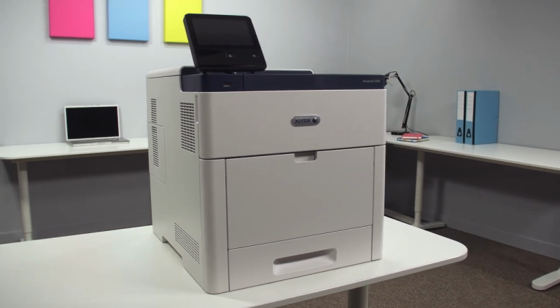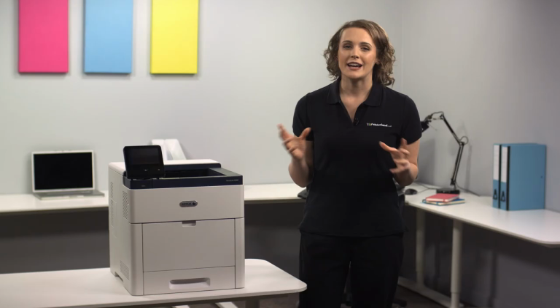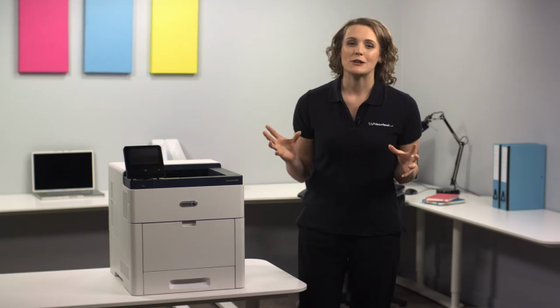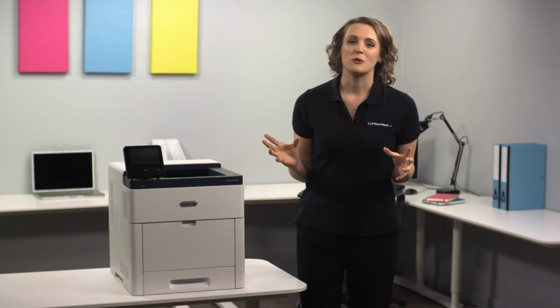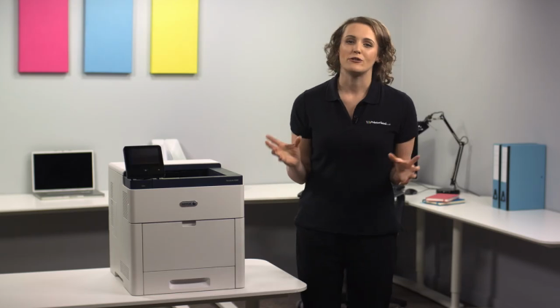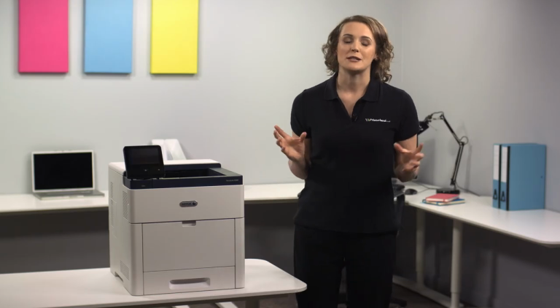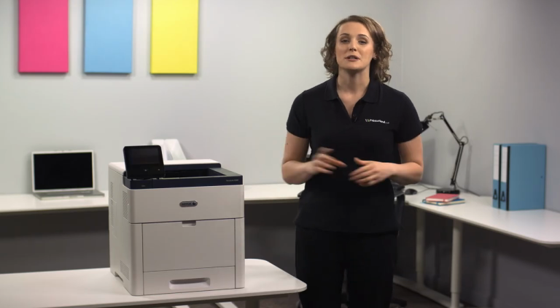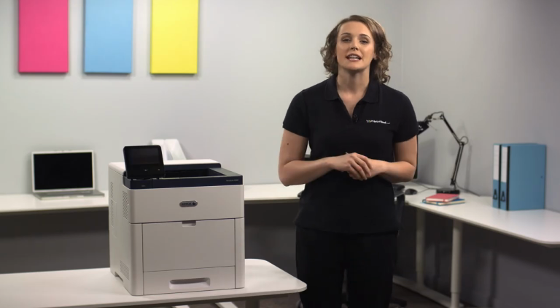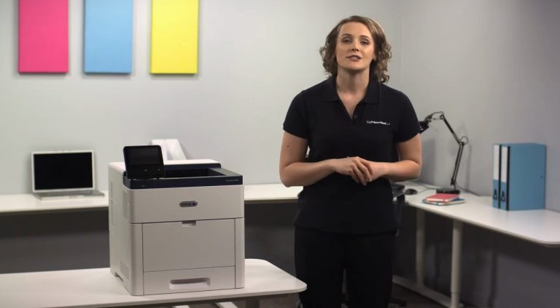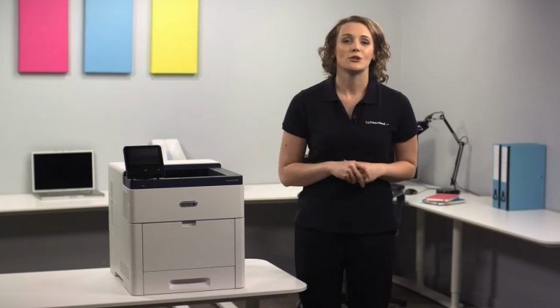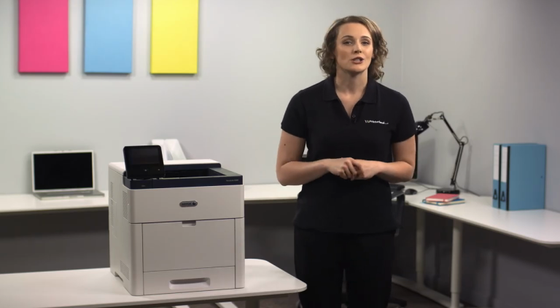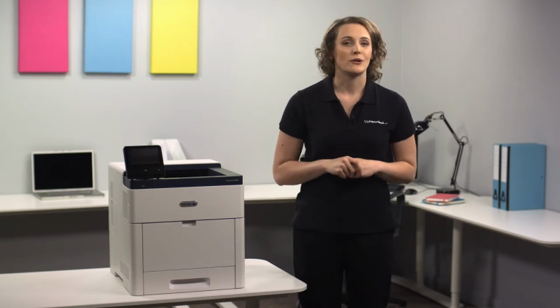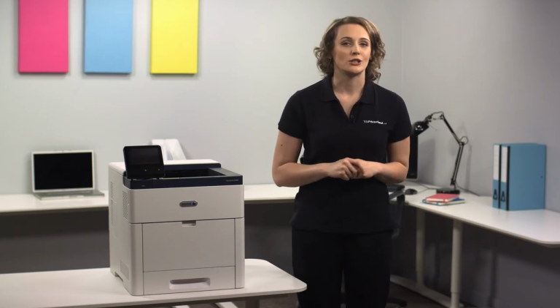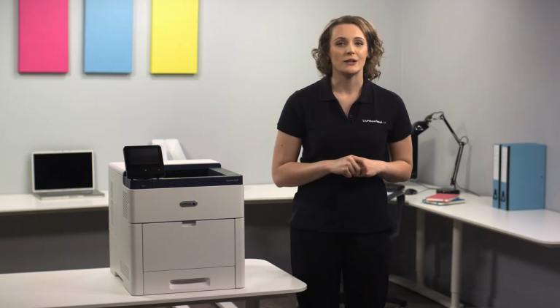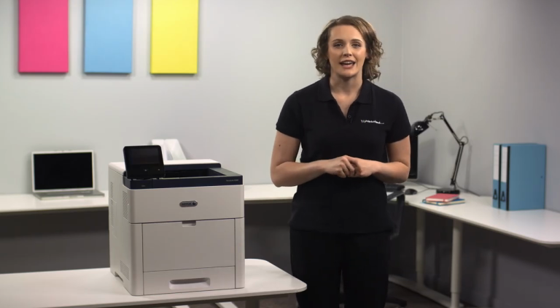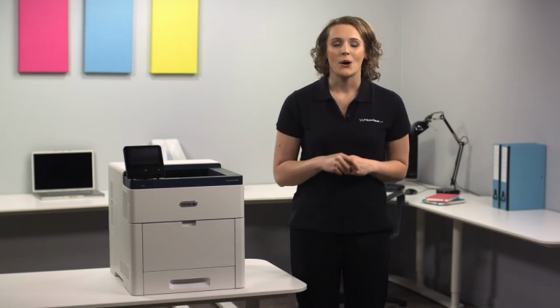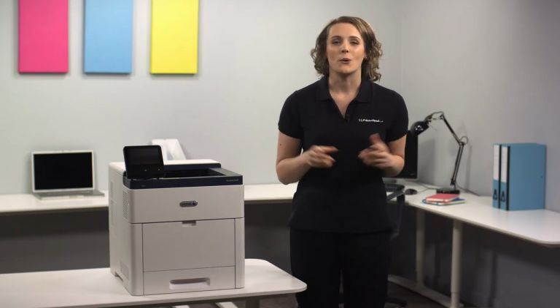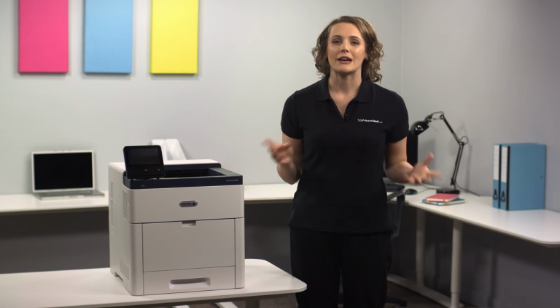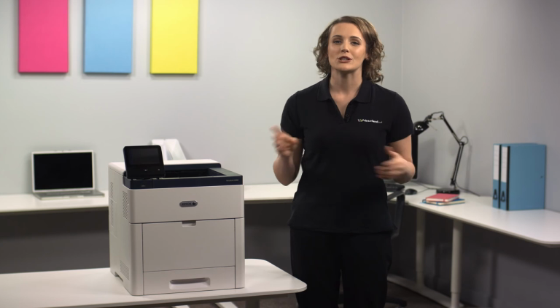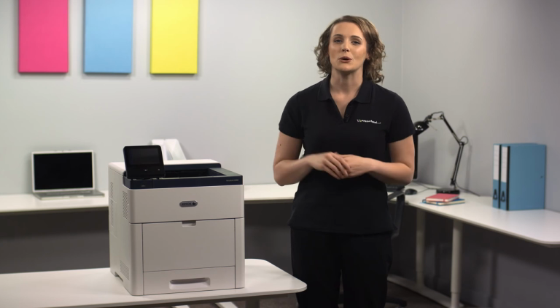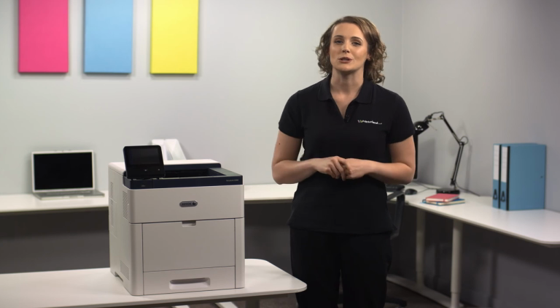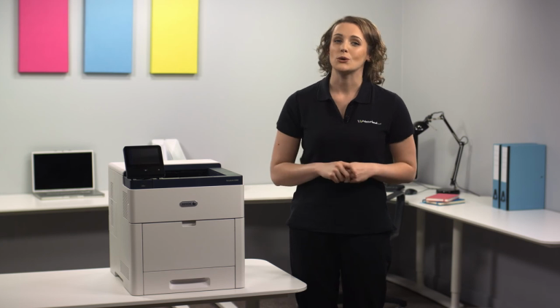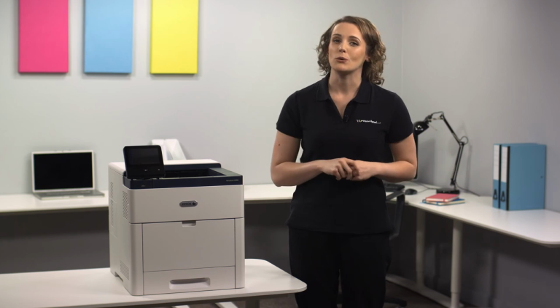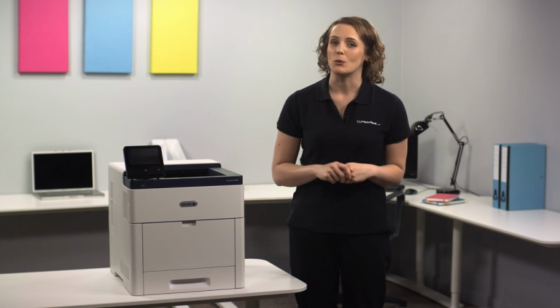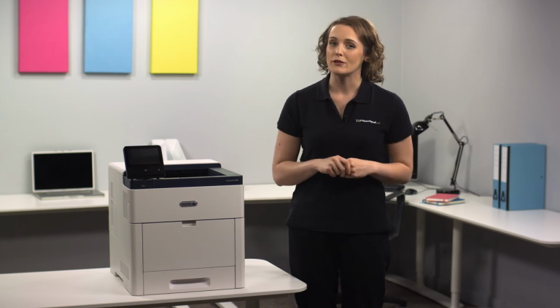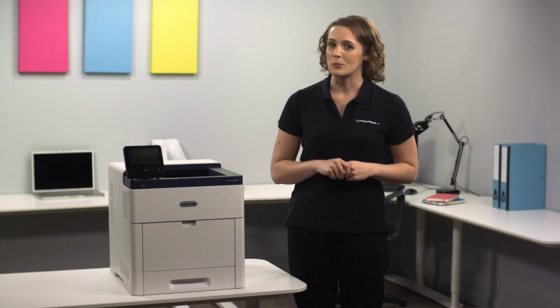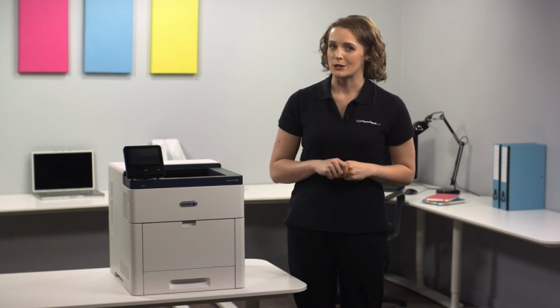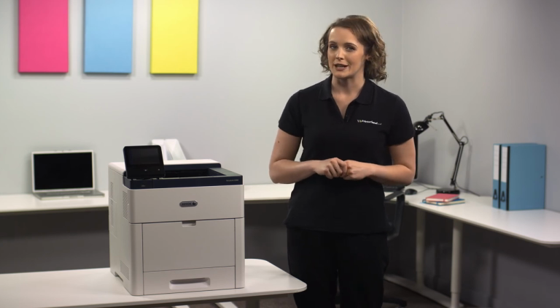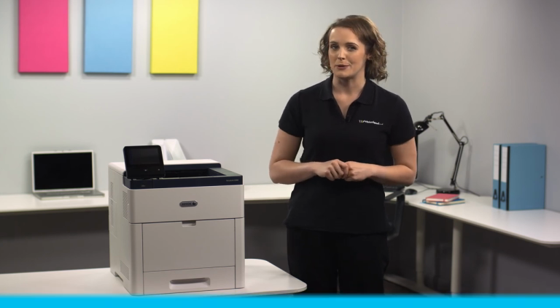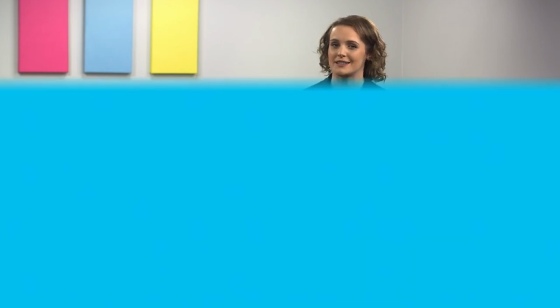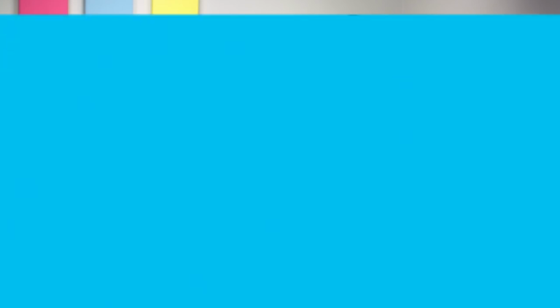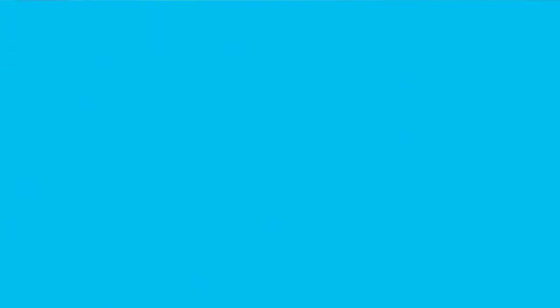To find out more, visit printerland.co.uk or give us a call to talk with one of our printer experts today.